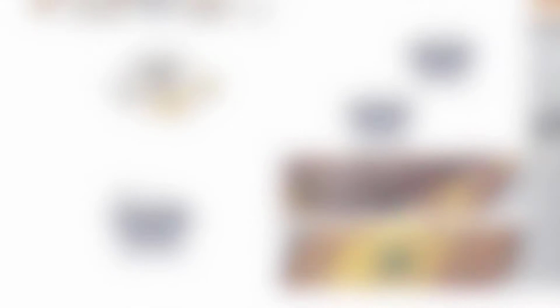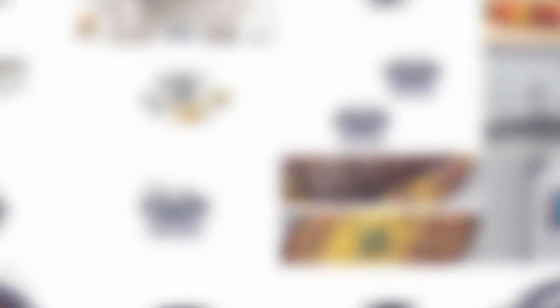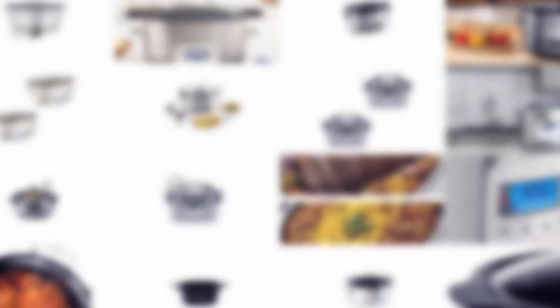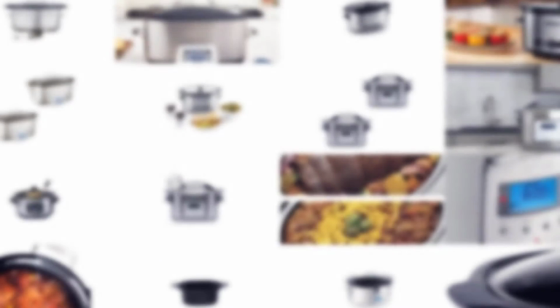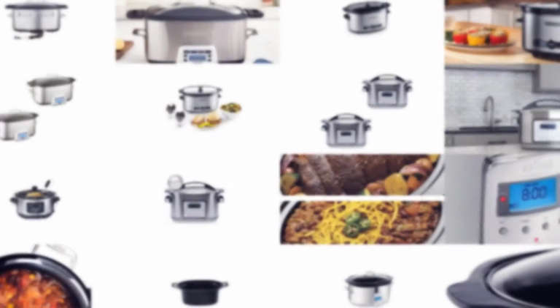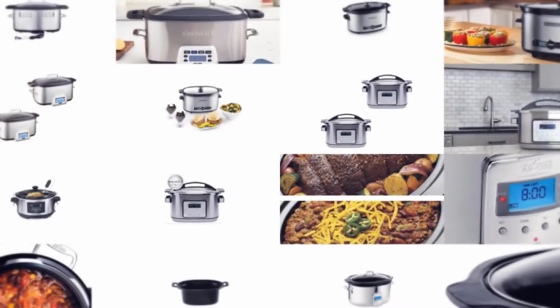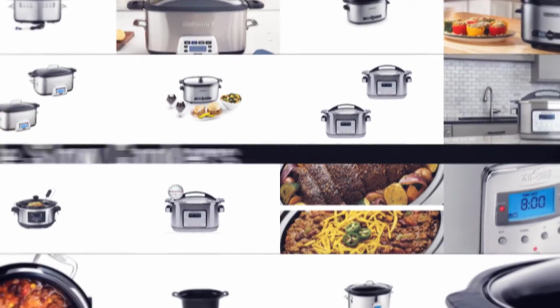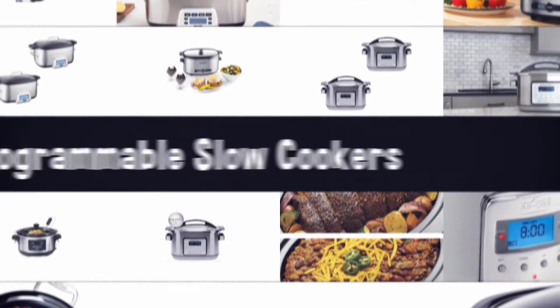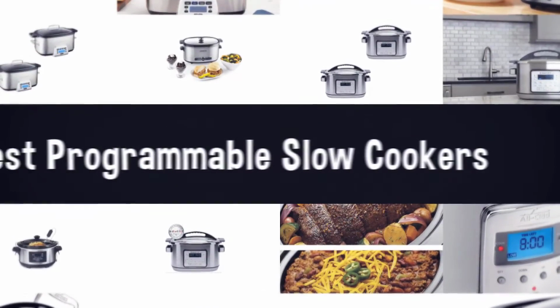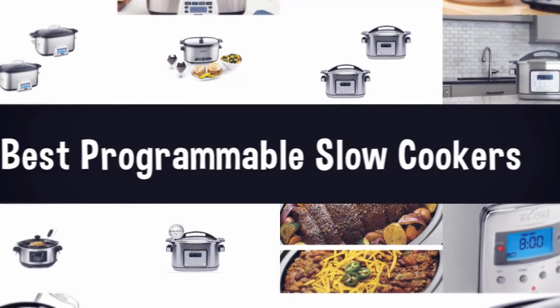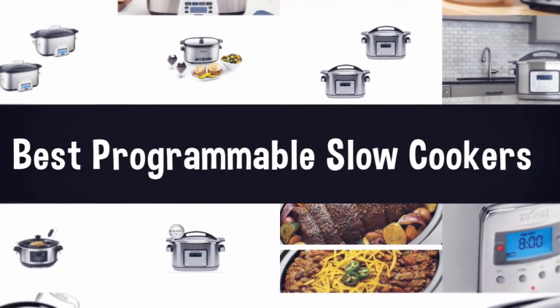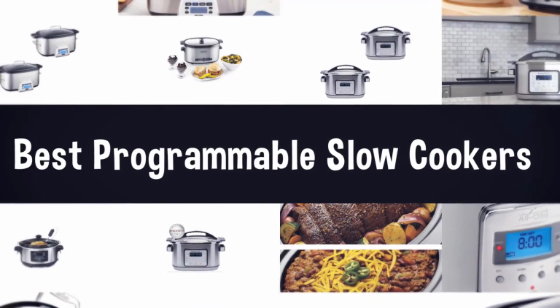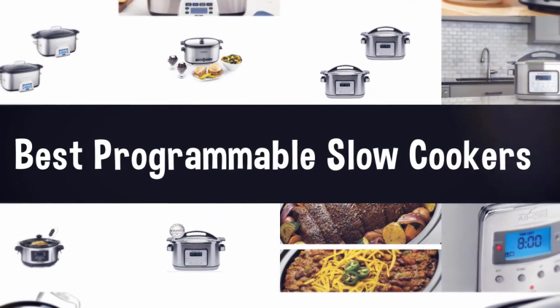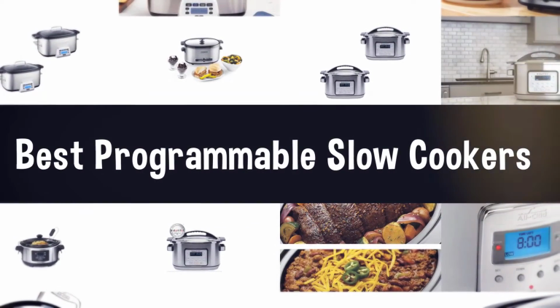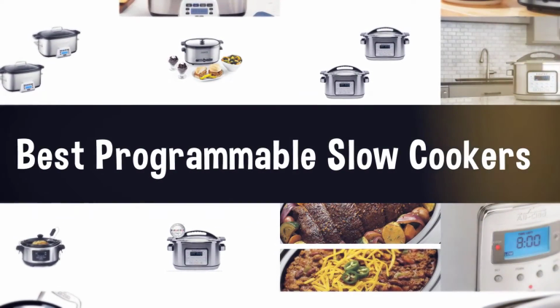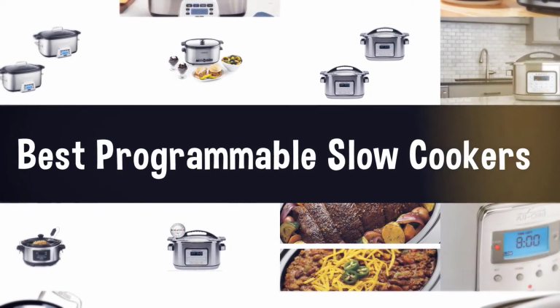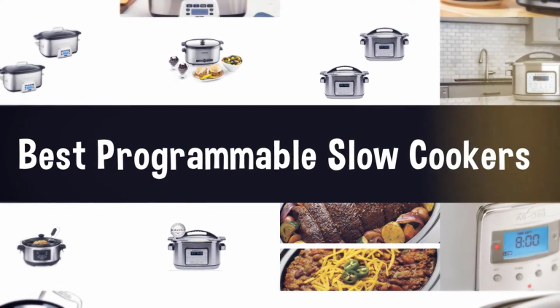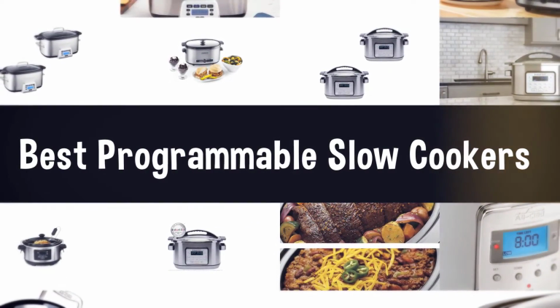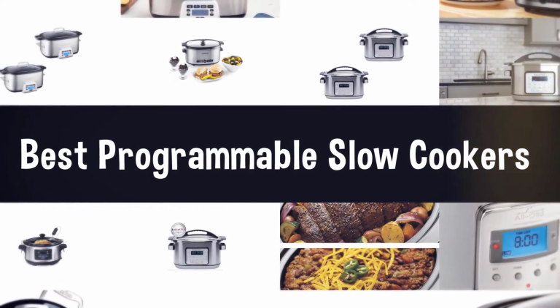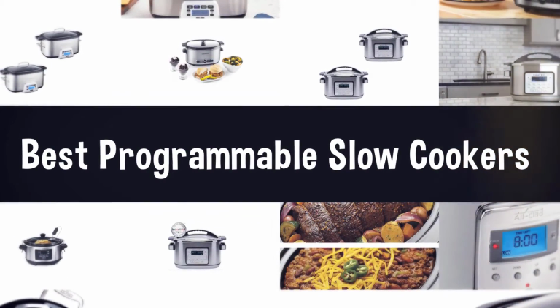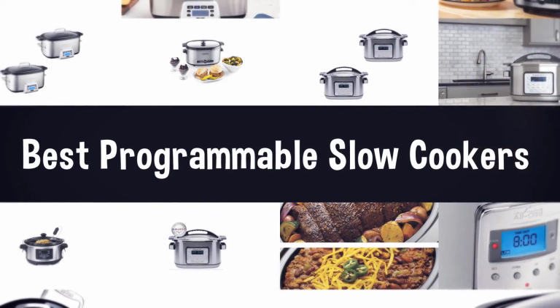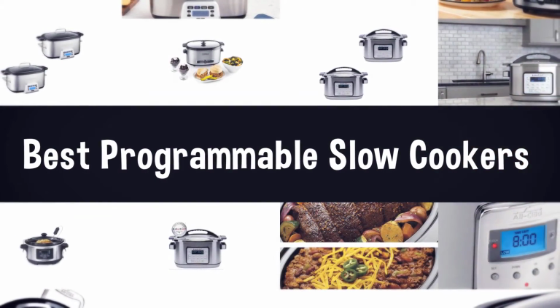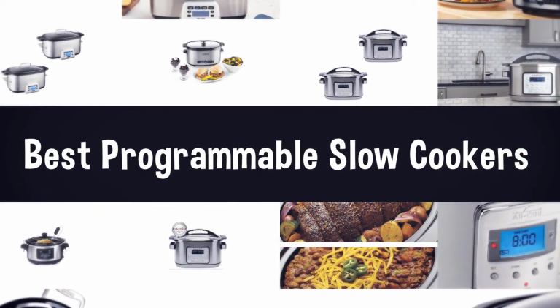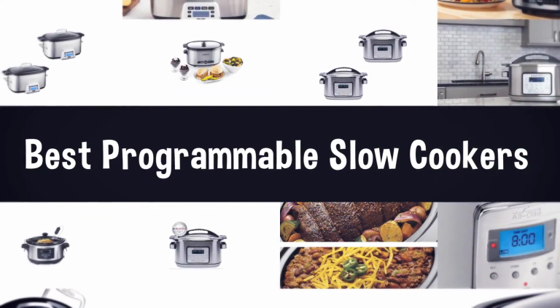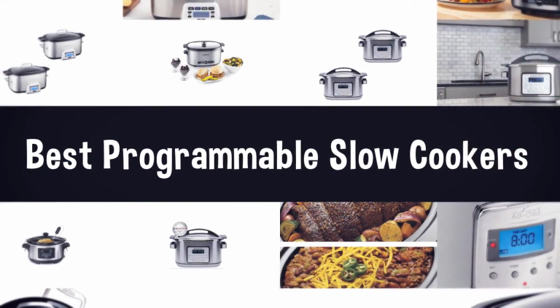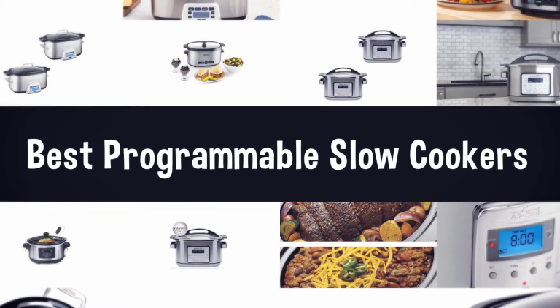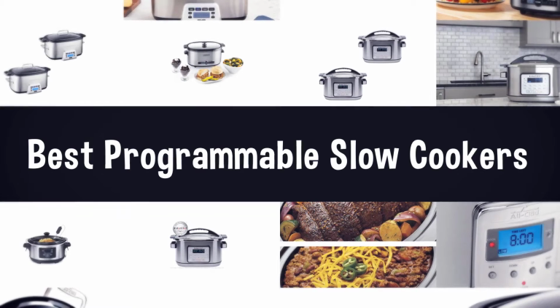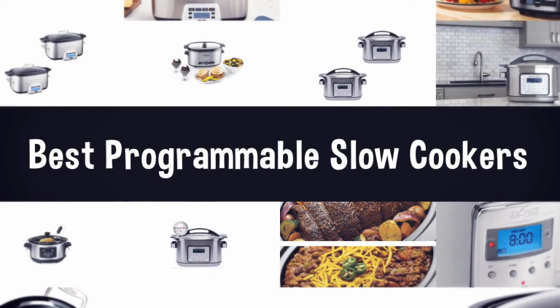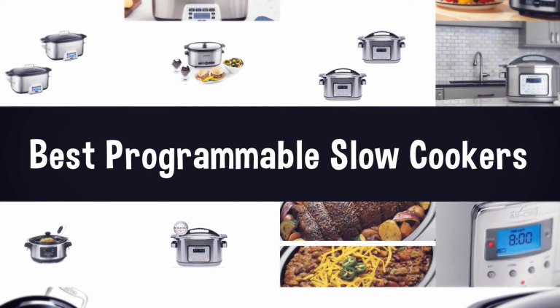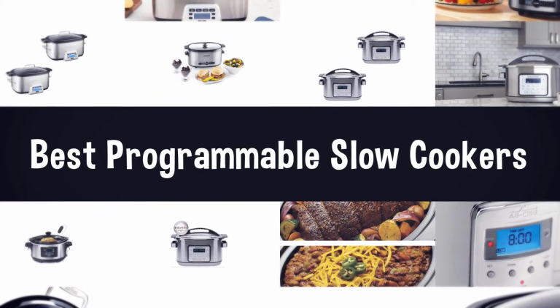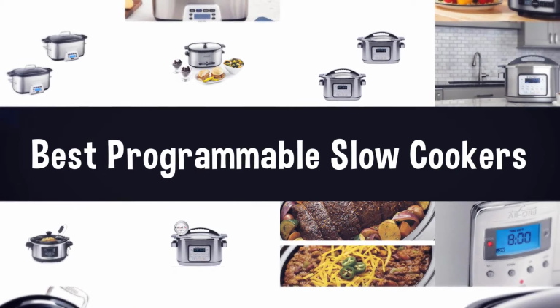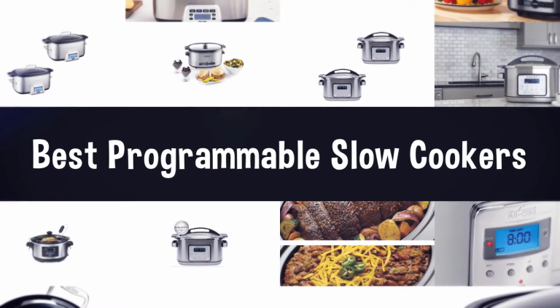If you are looking for the best programmable slow cooker, here is a collection you have got to see. Let's get started.